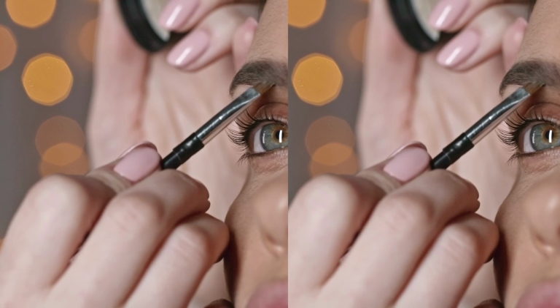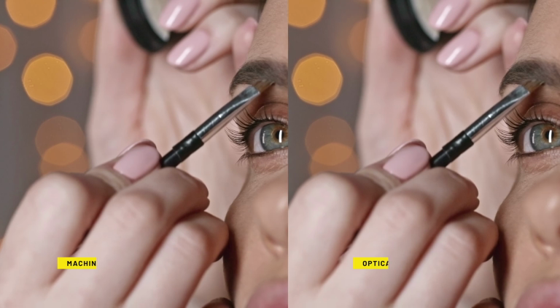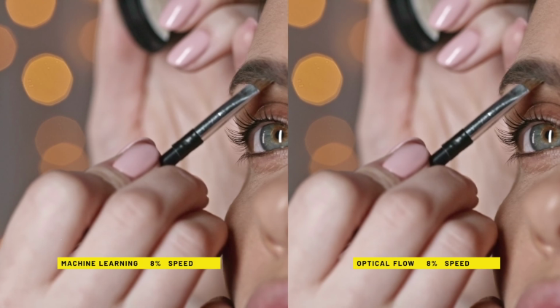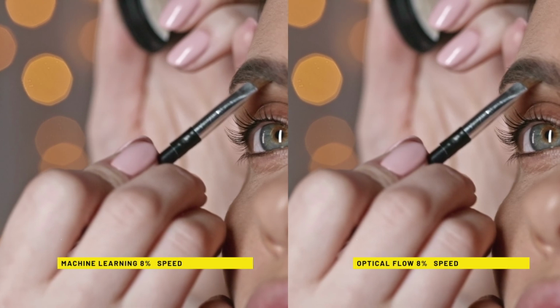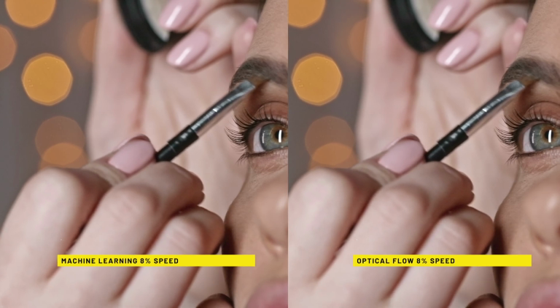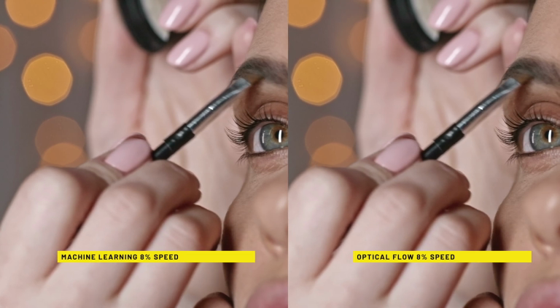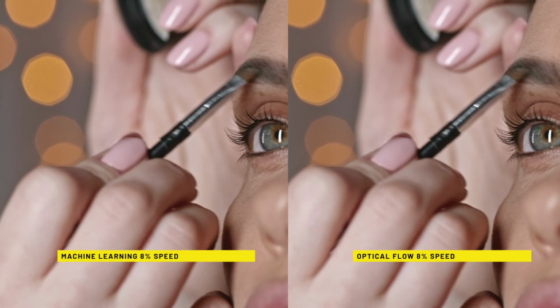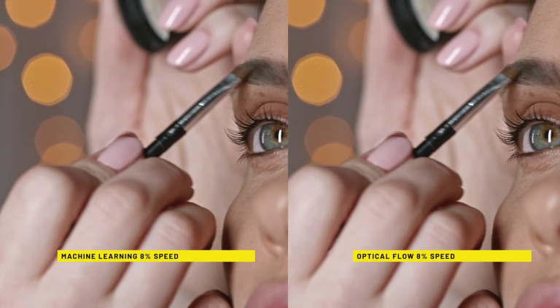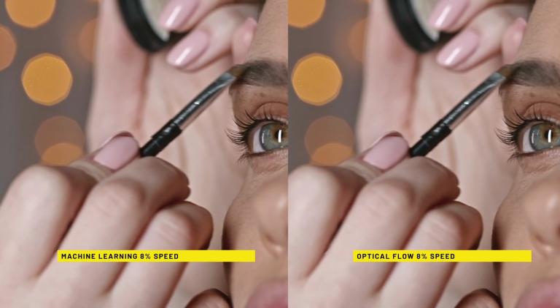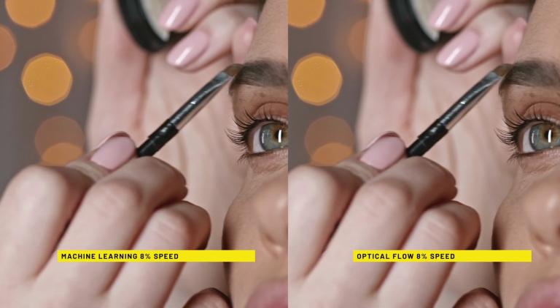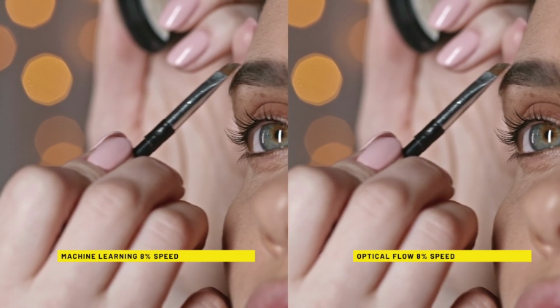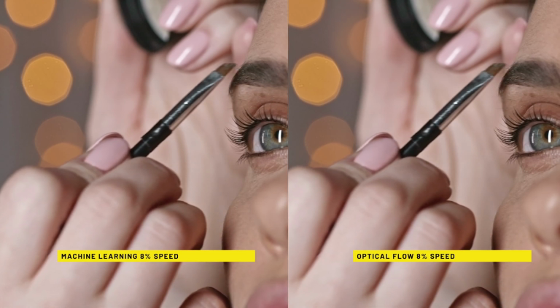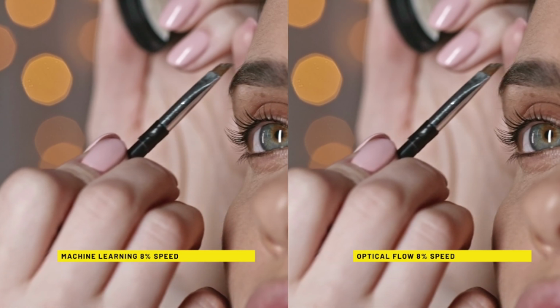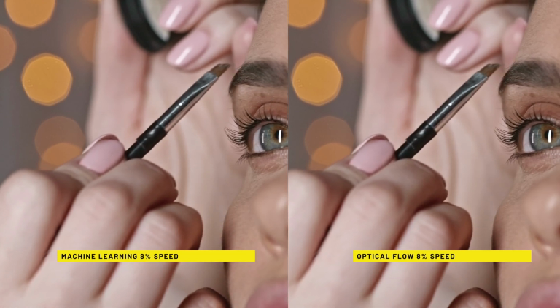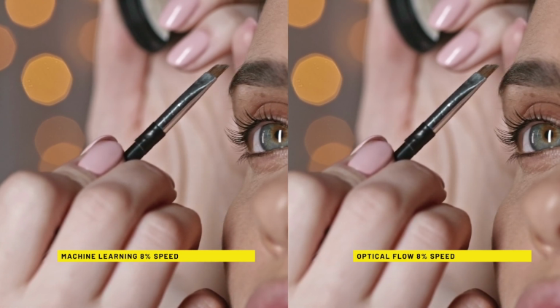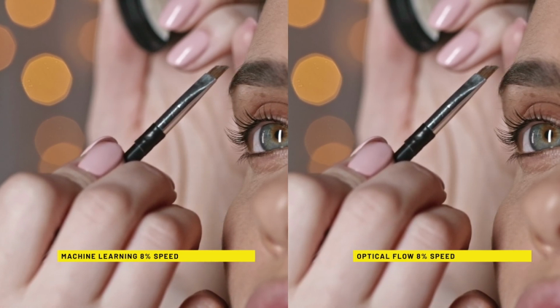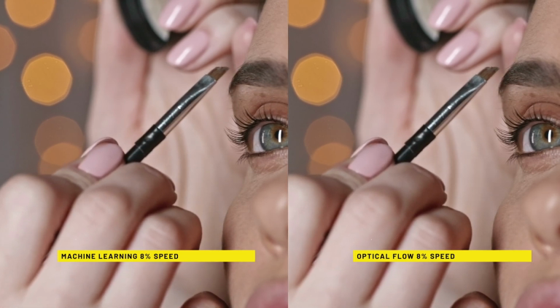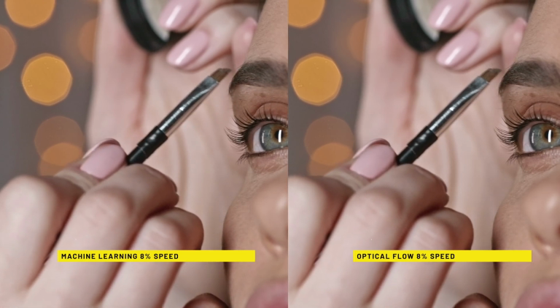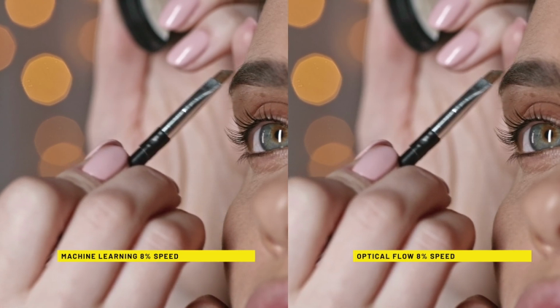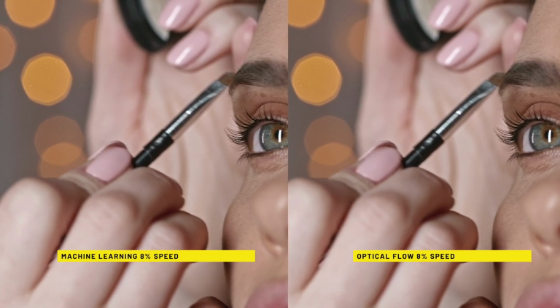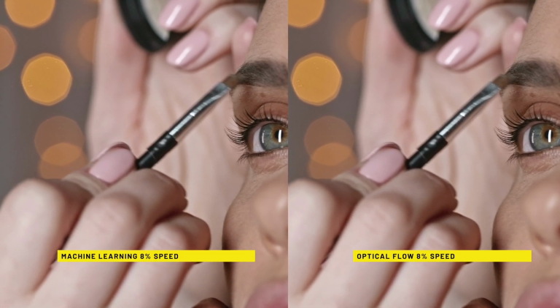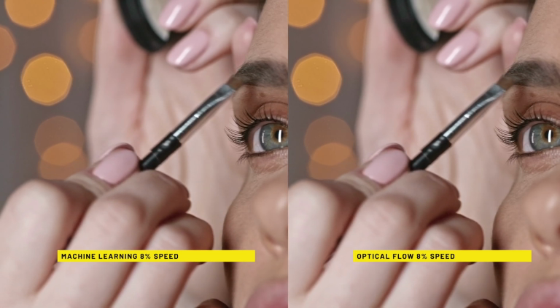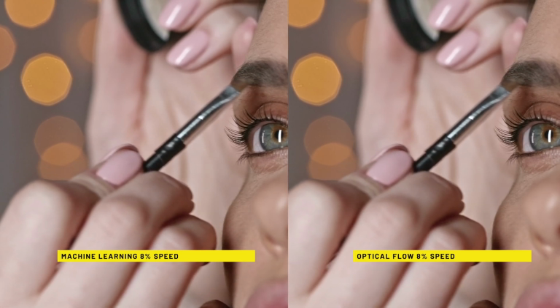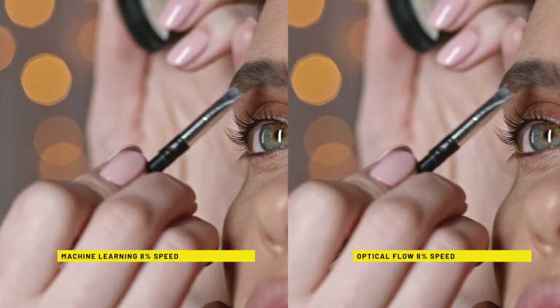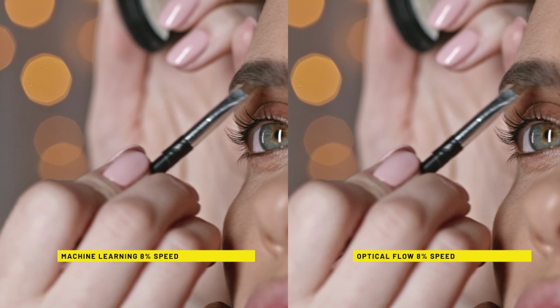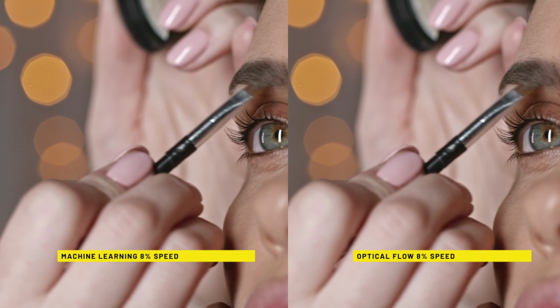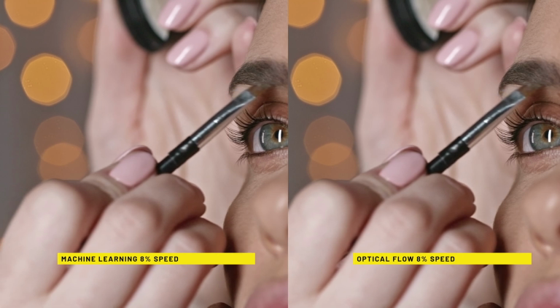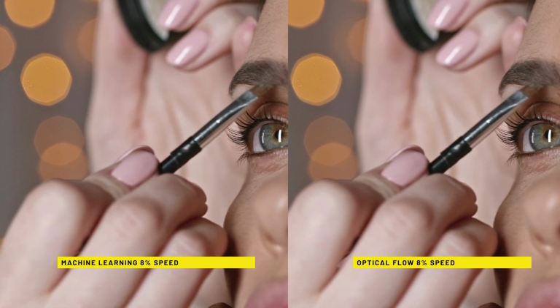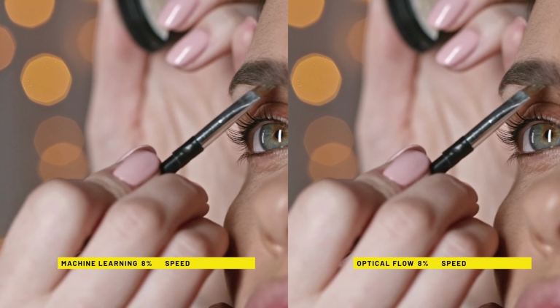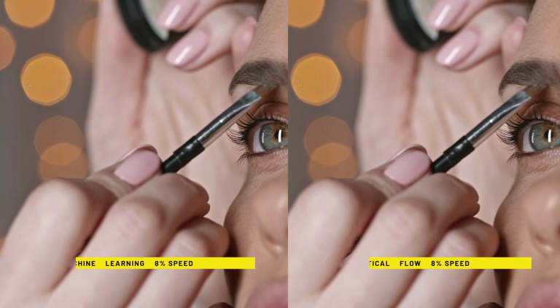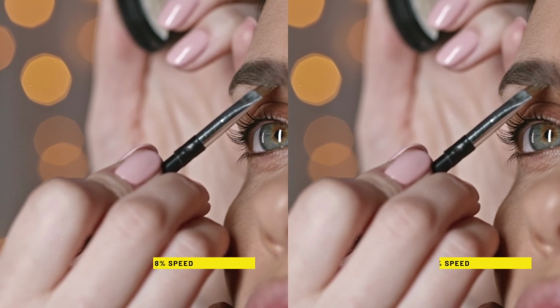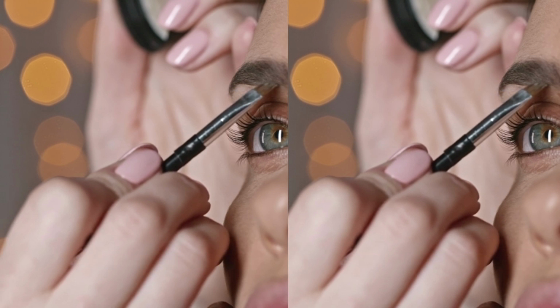Some clips, like this close-up of a model getting her eyebrows fixed, work really well. And this new feature is significantly better than the old optical flow.